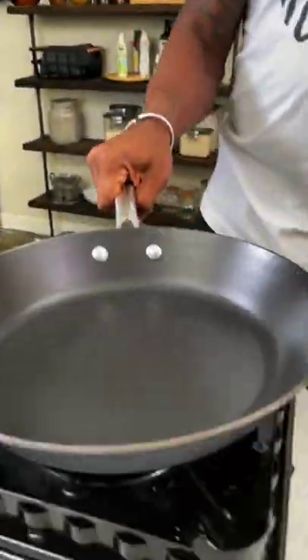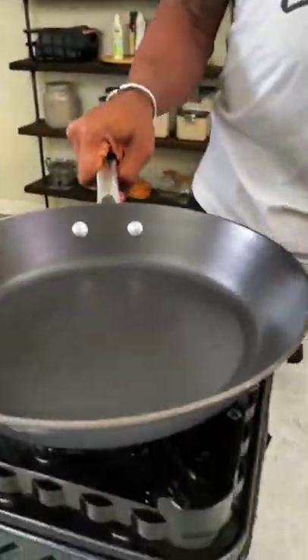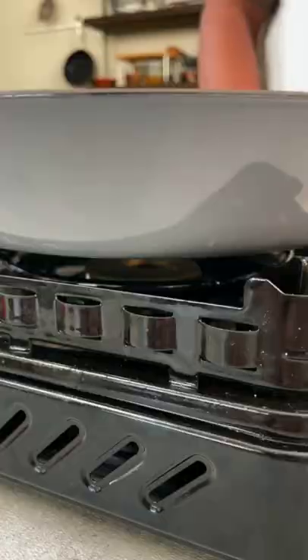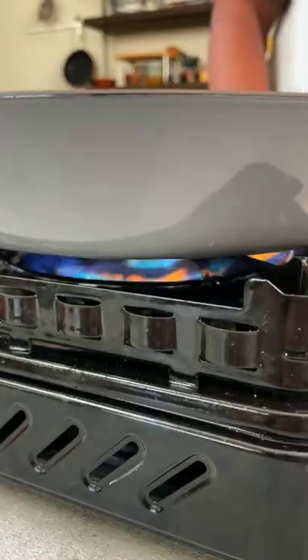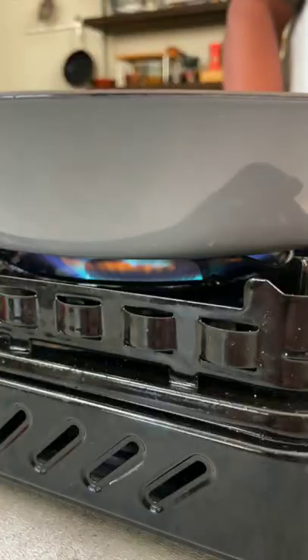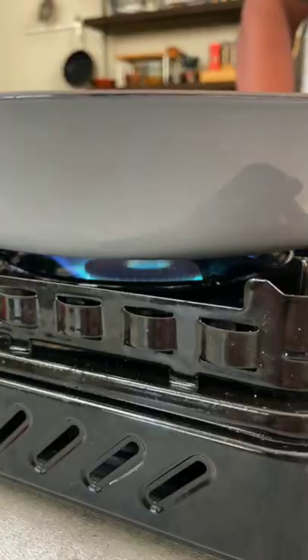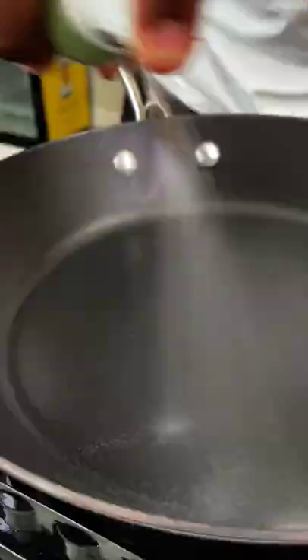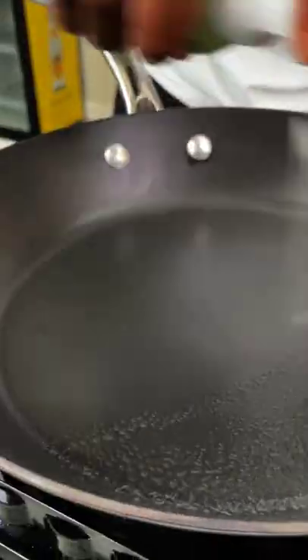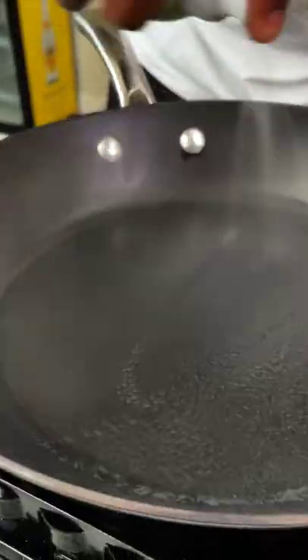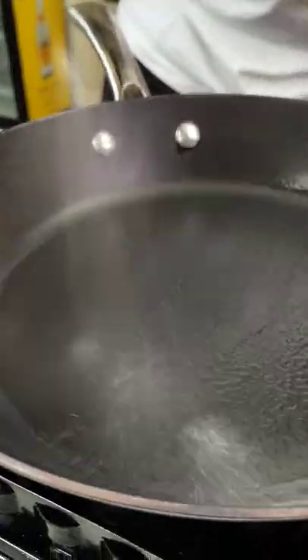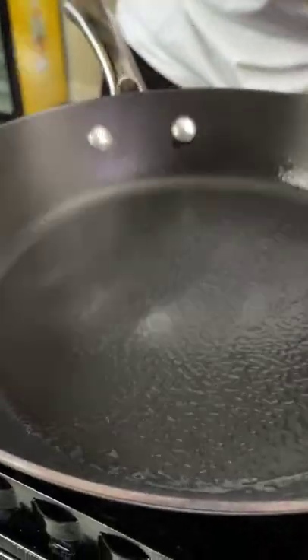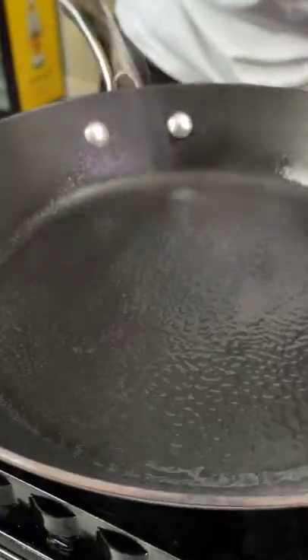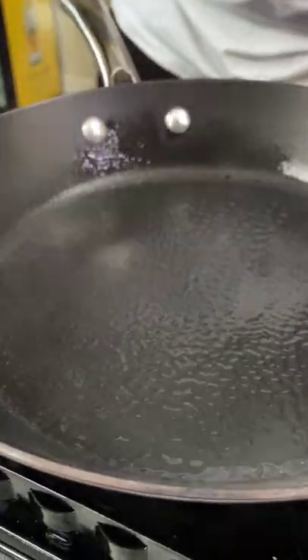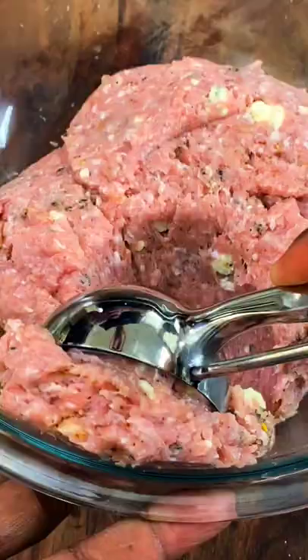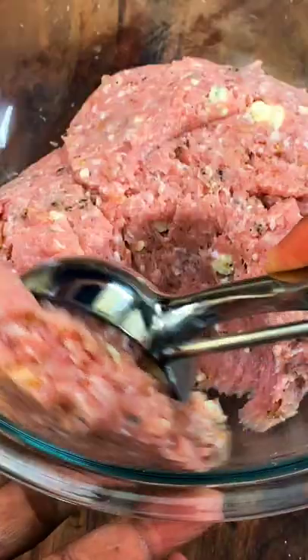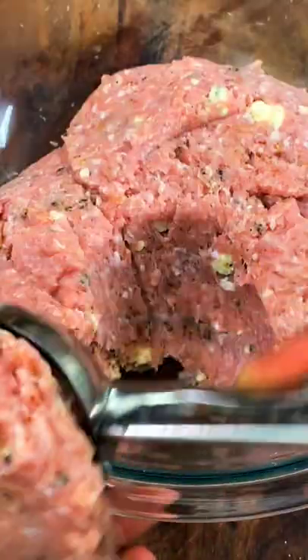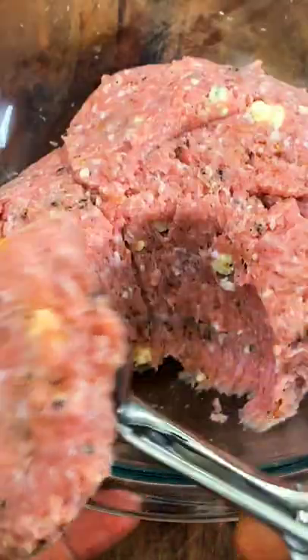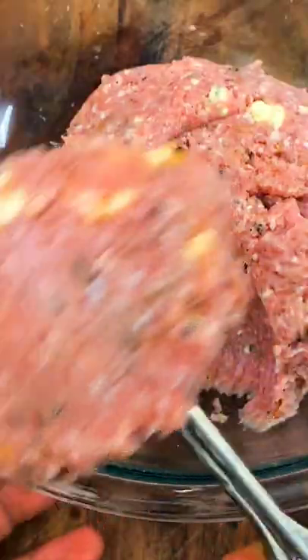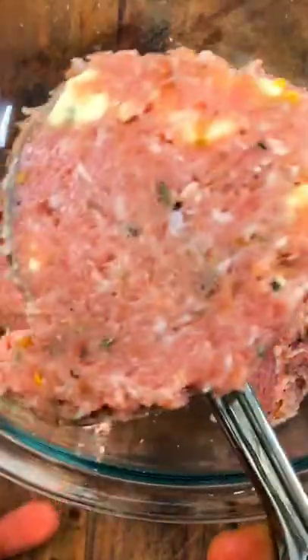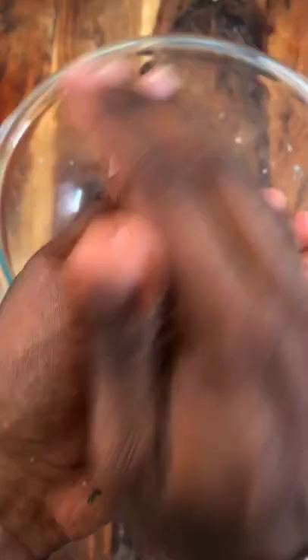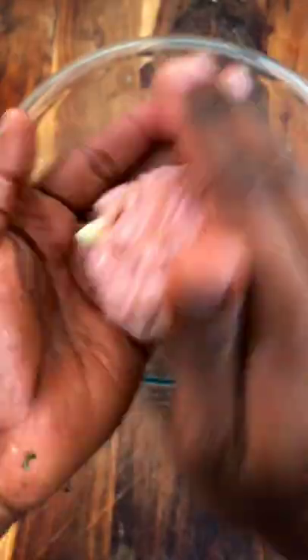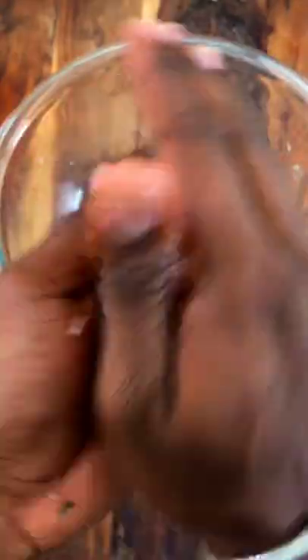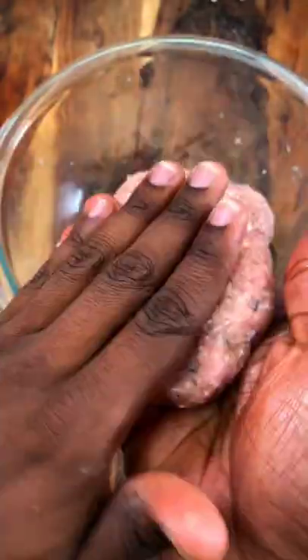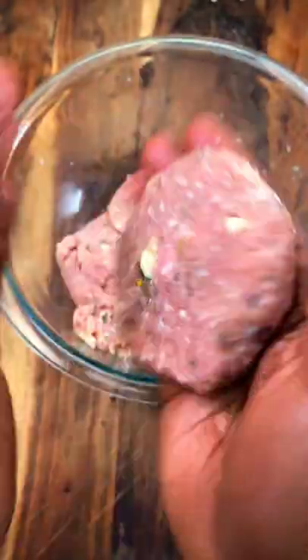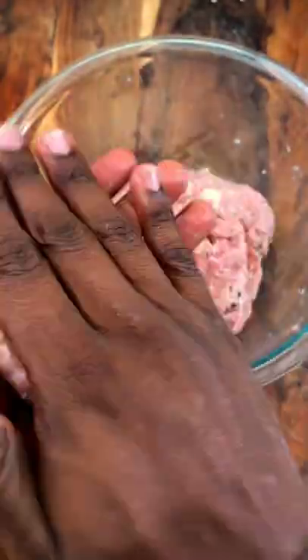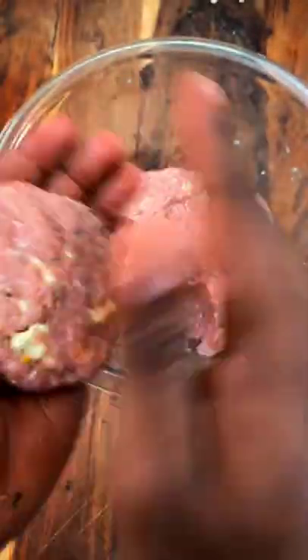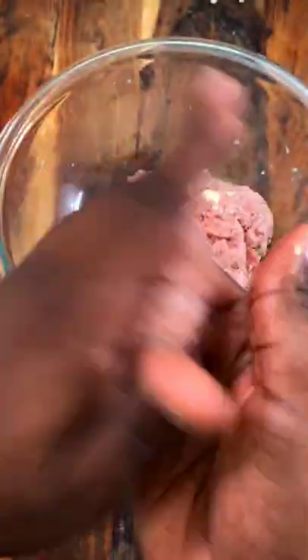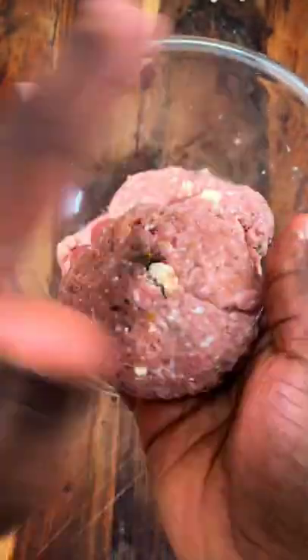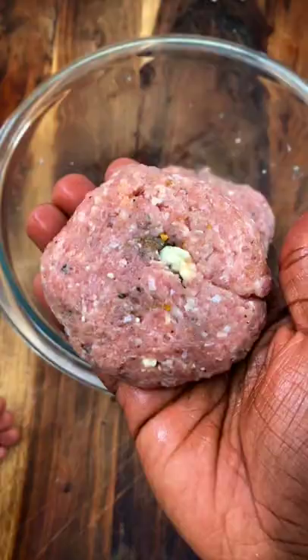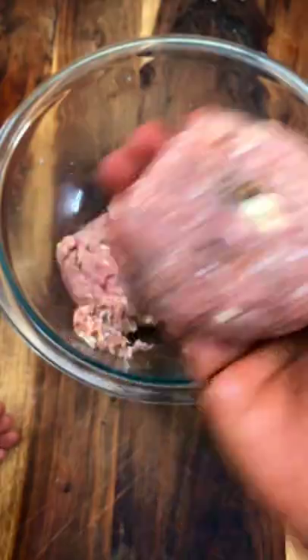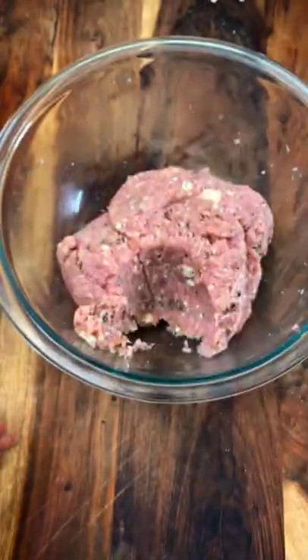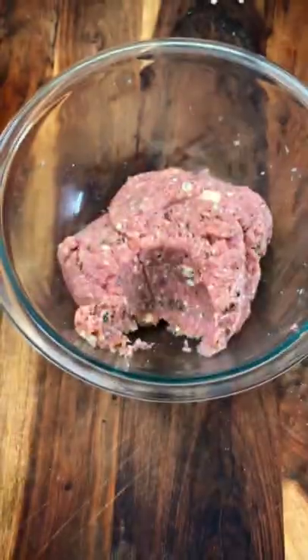Set a skillet on medium-high heat, spray with olive oil, then scoop out the ground turkey. Form a patty then place in the skillet.